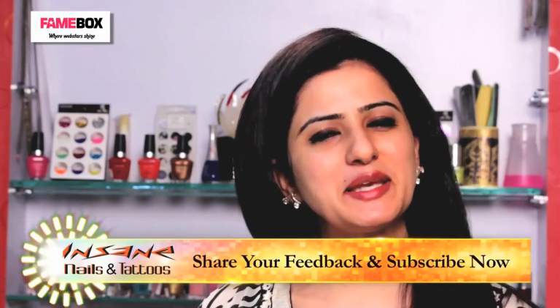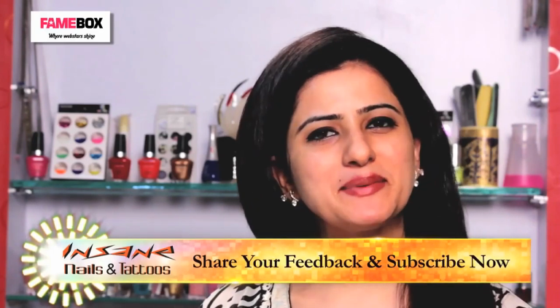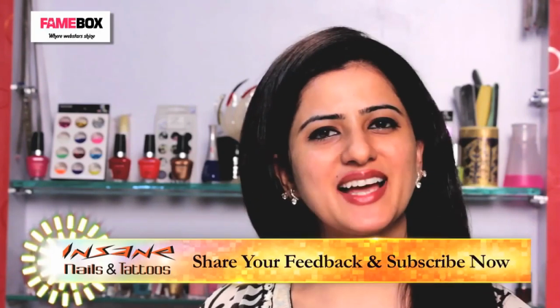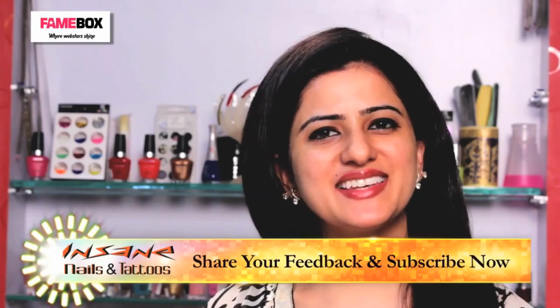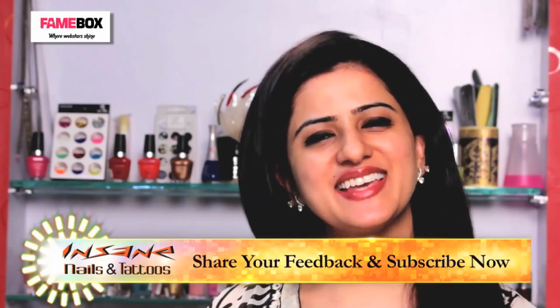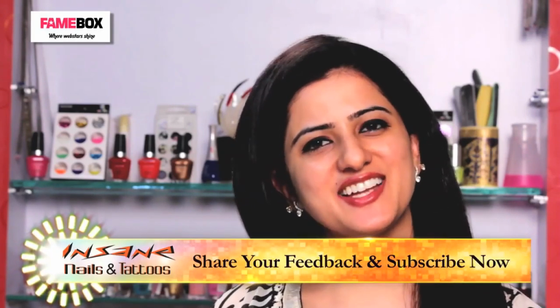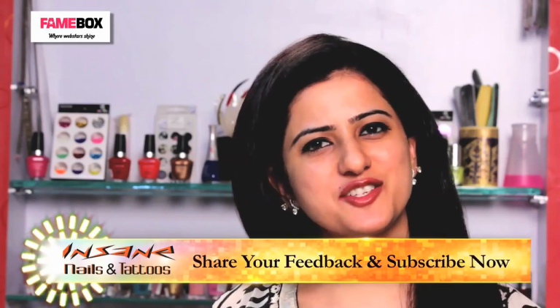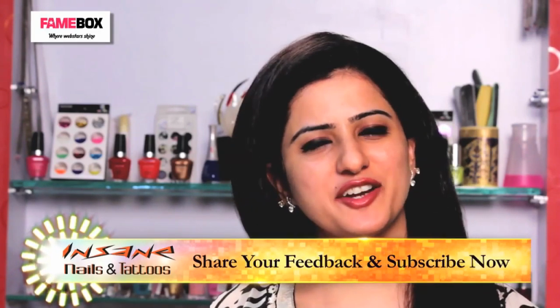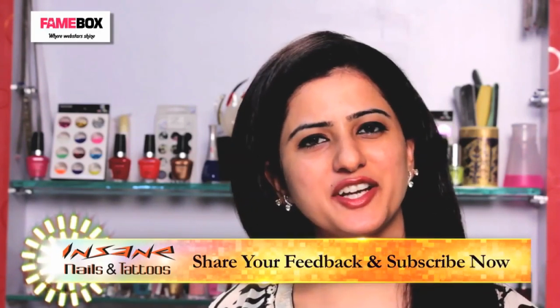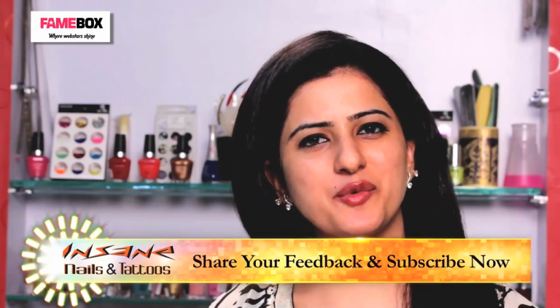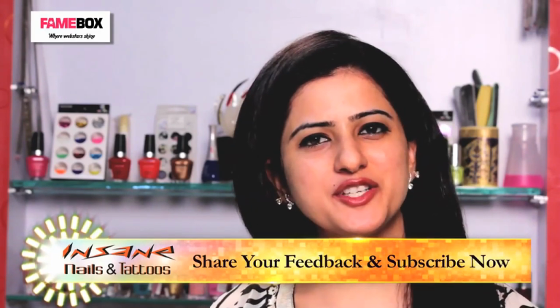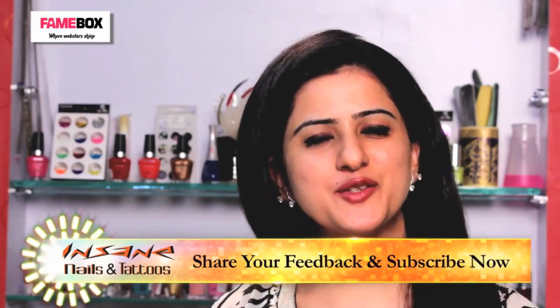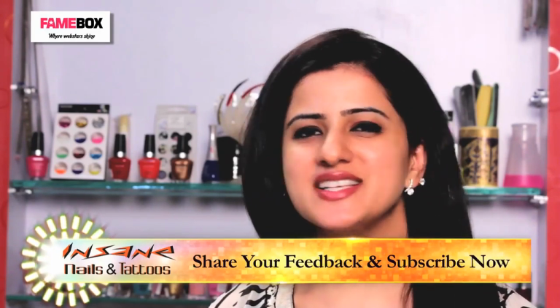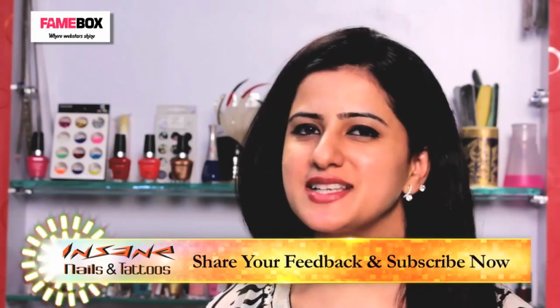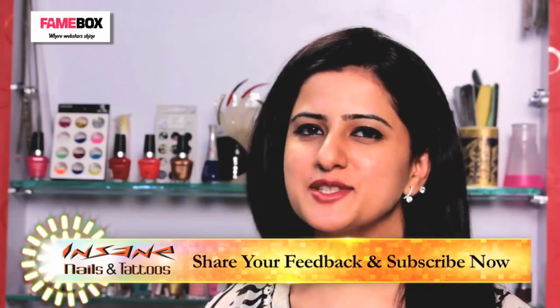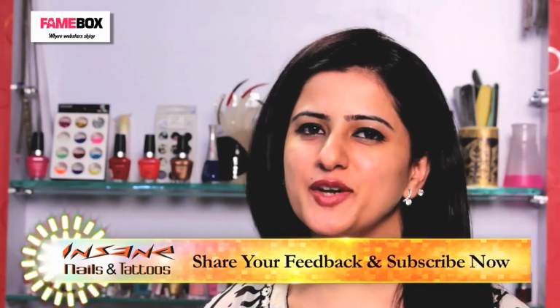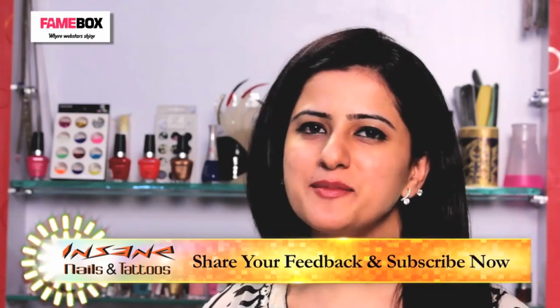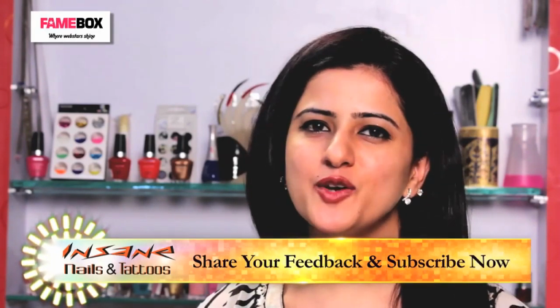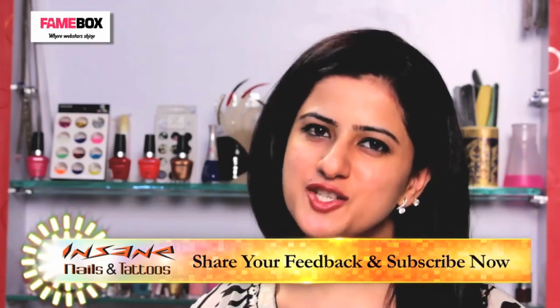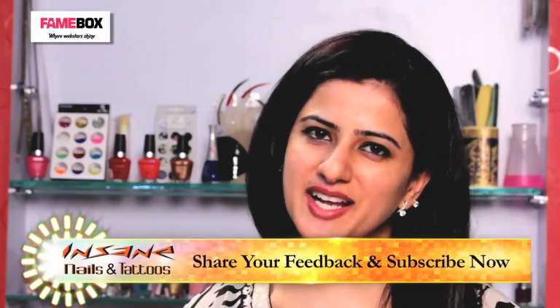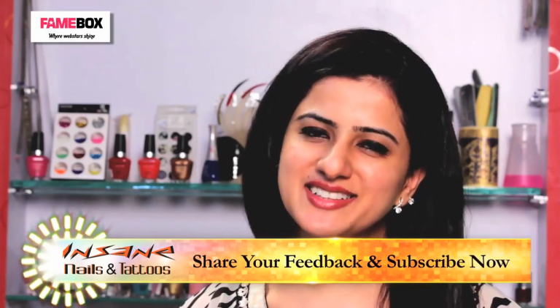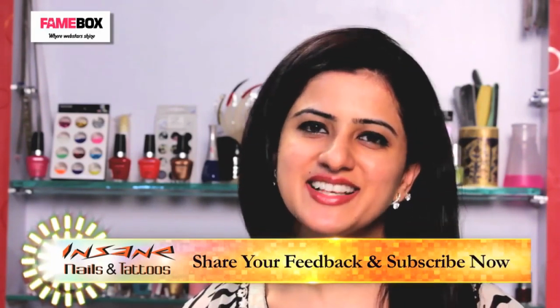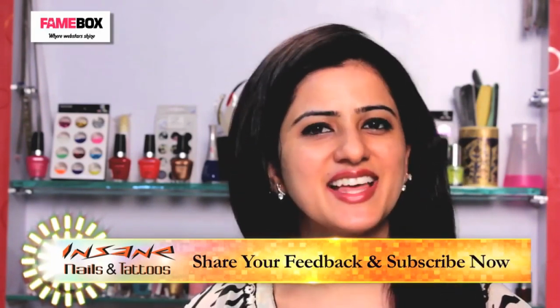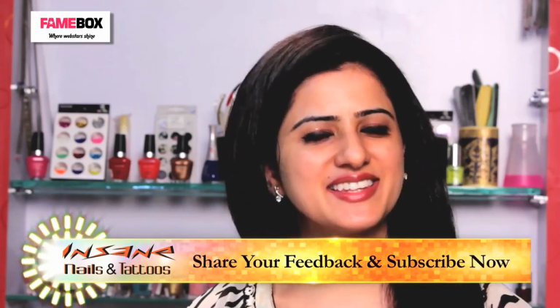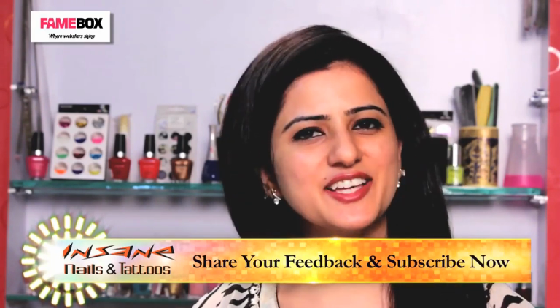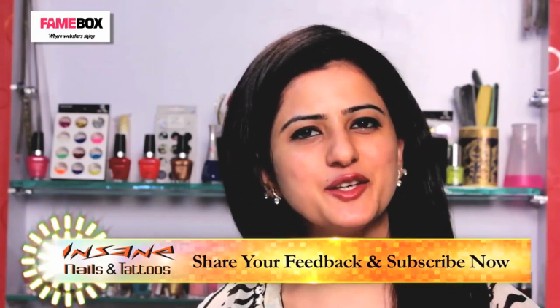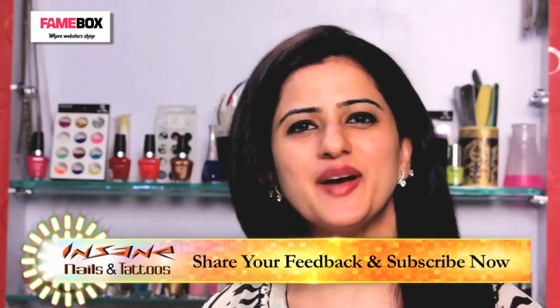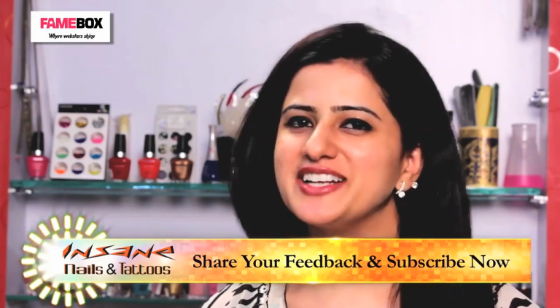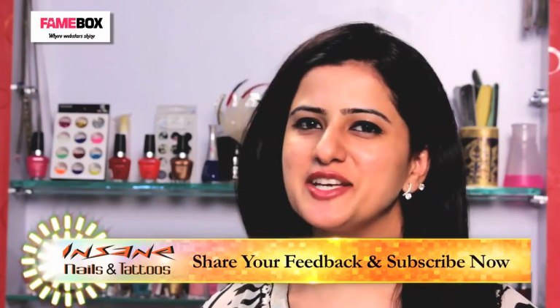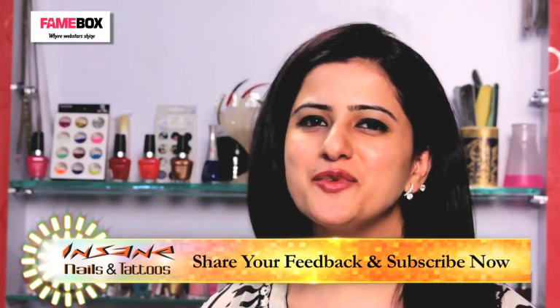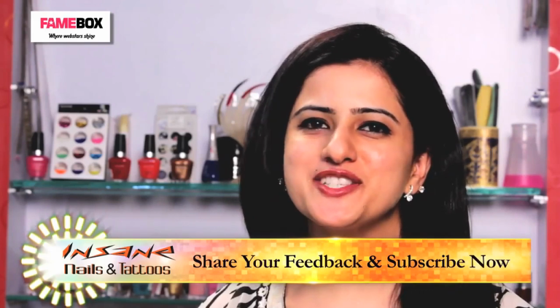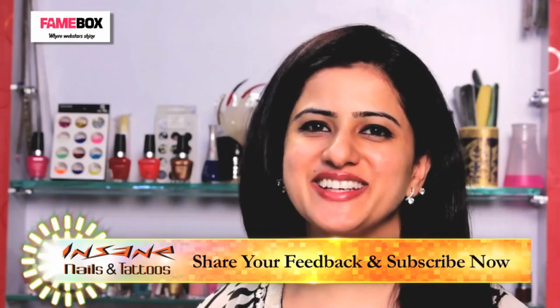Keep liking and sharing our videos, subscribe to our channel. Thank you and keep watching.